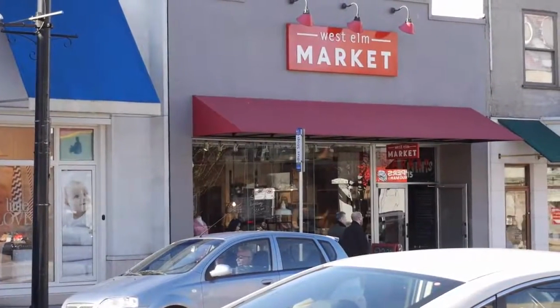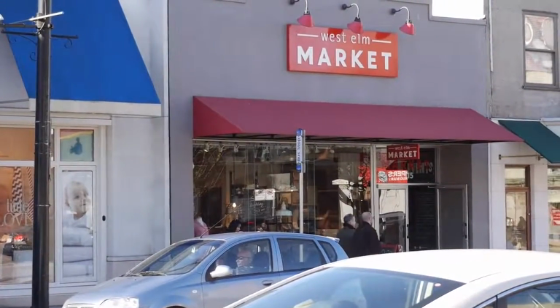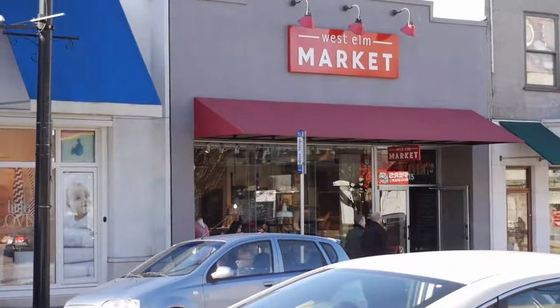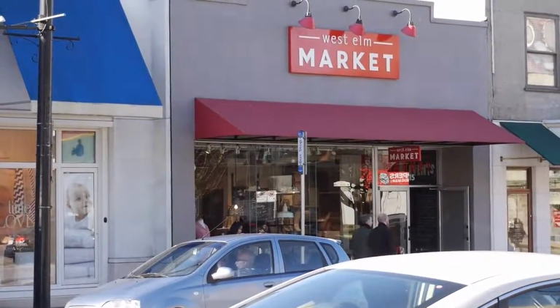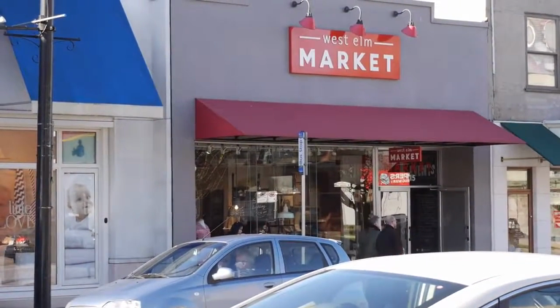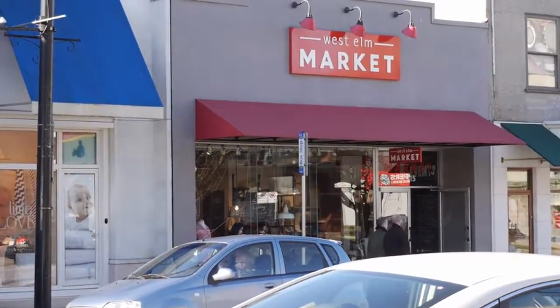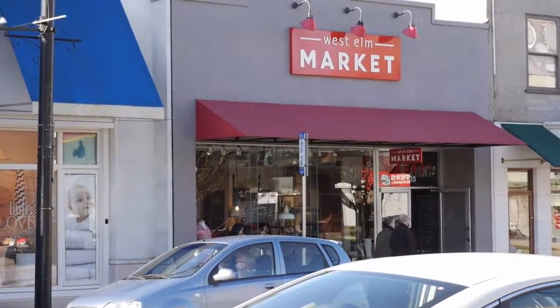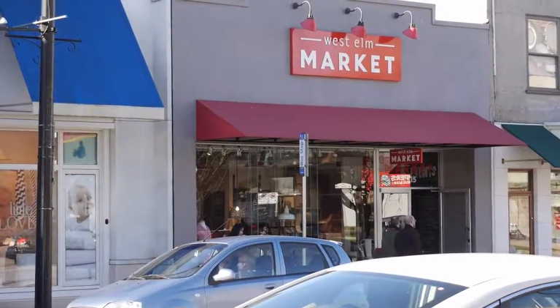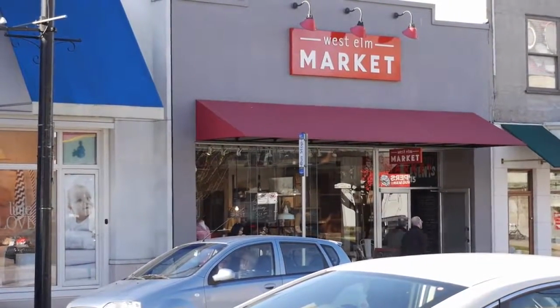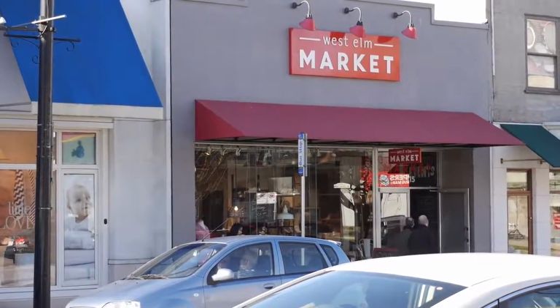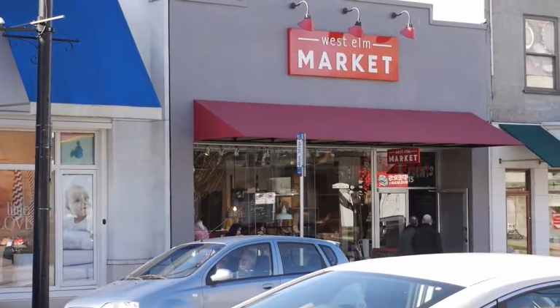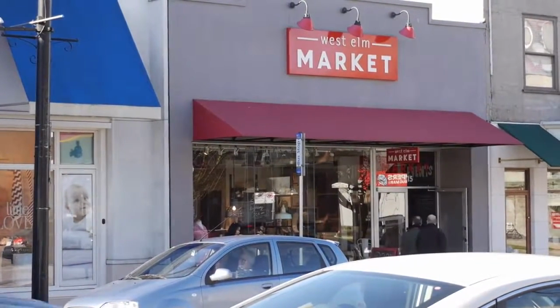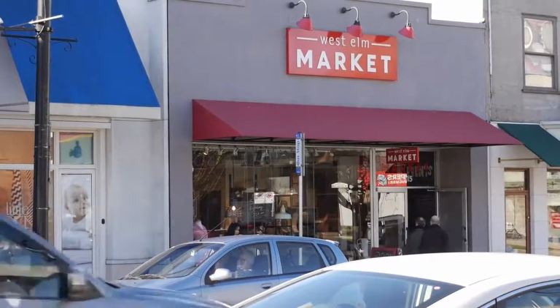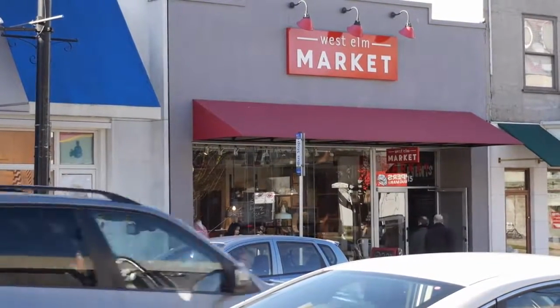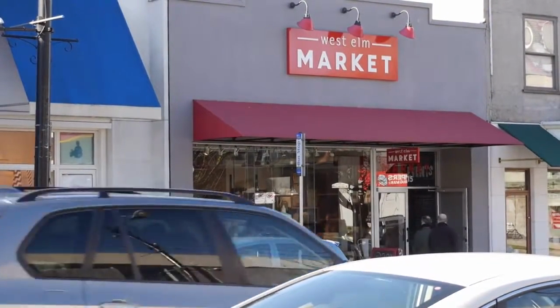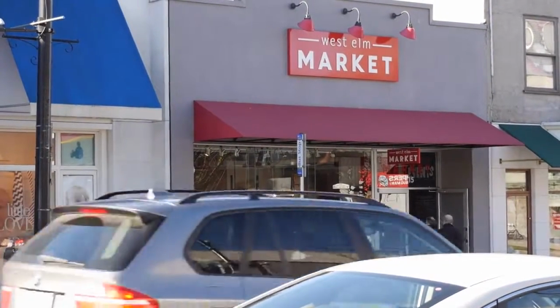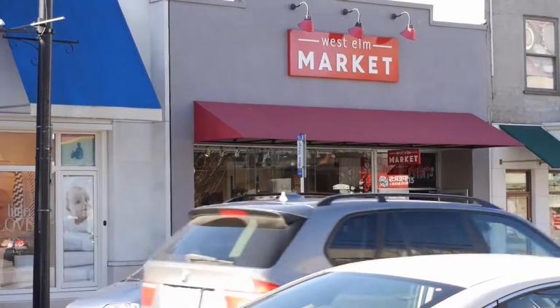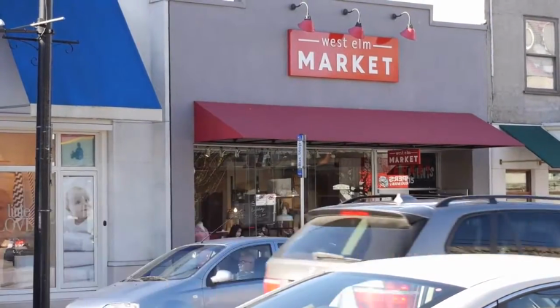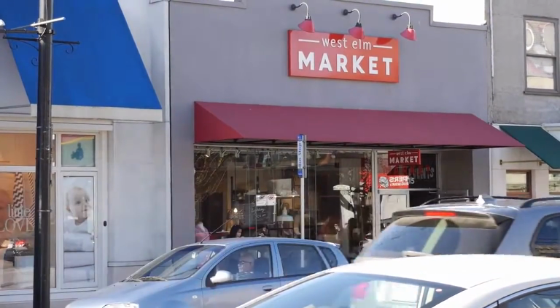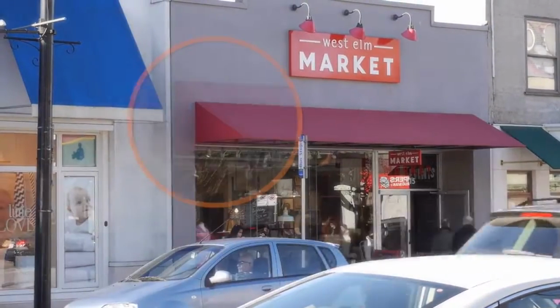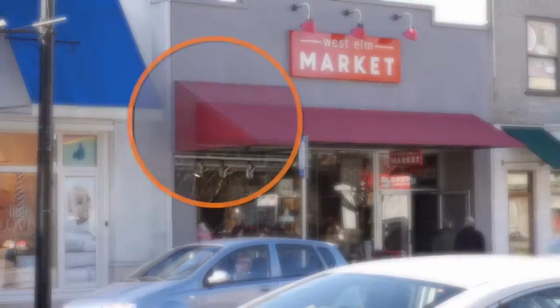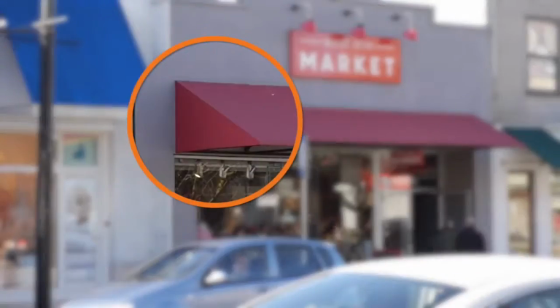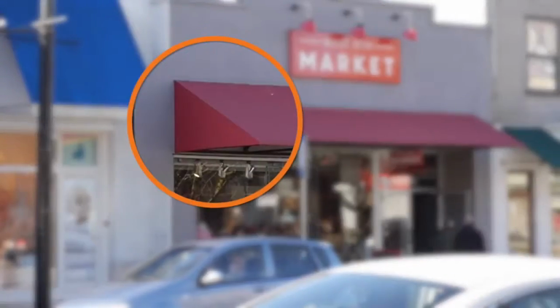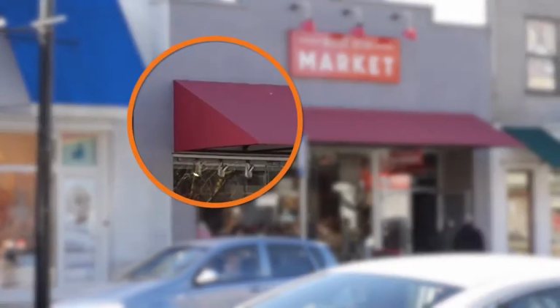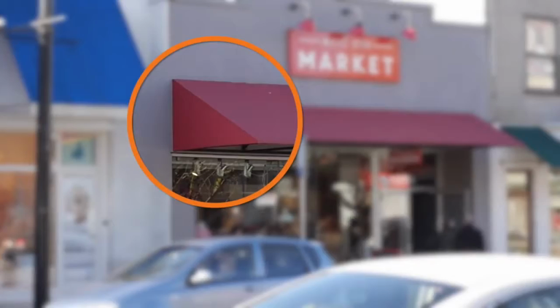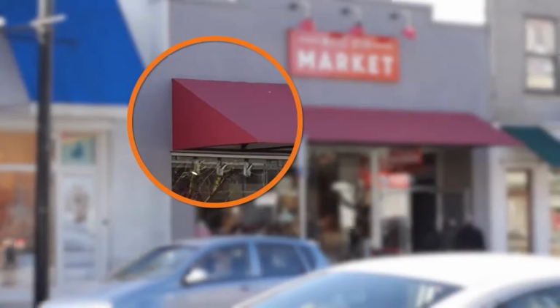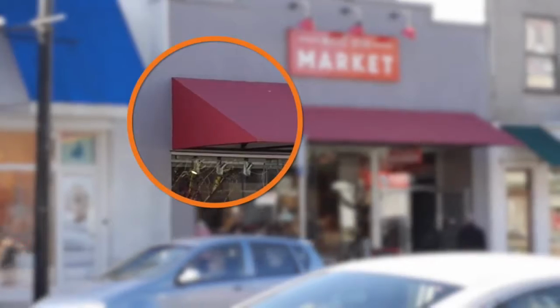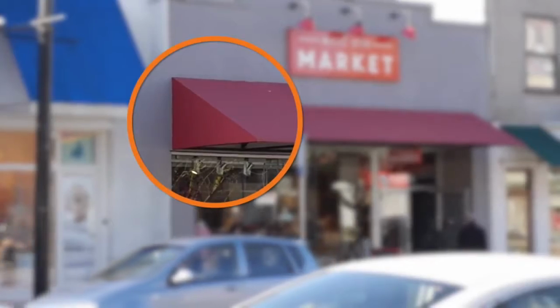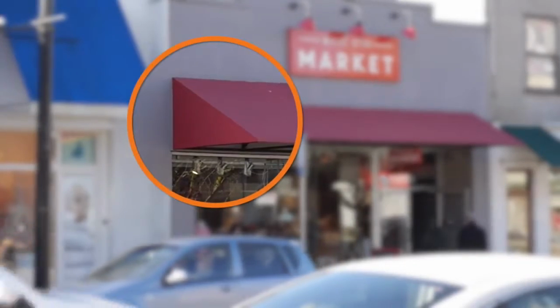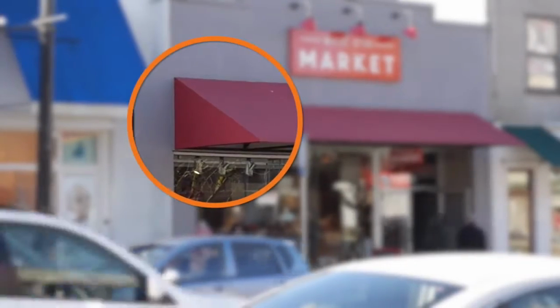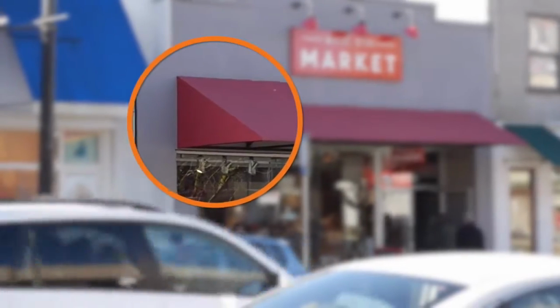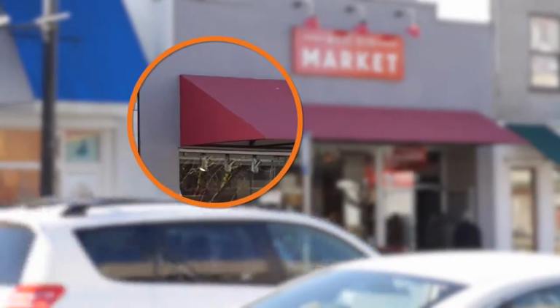When you look at this awning, you'll notice that it's three-point — three corners if you look from the end.